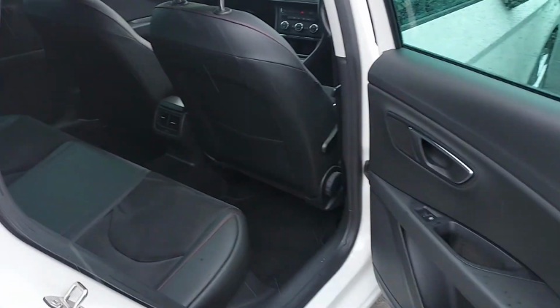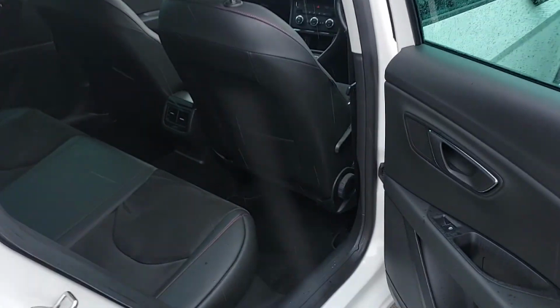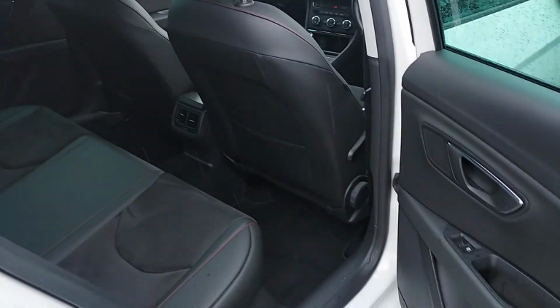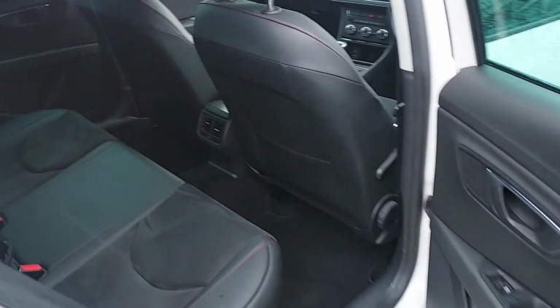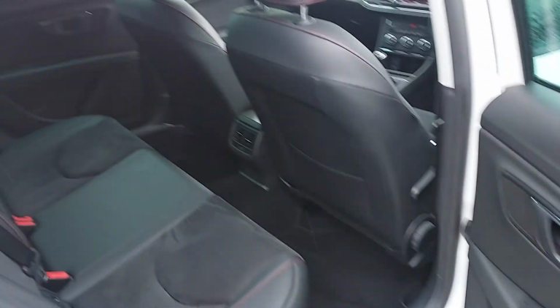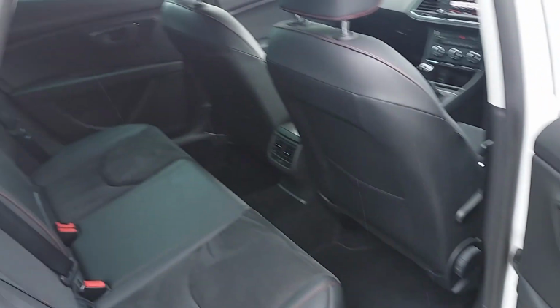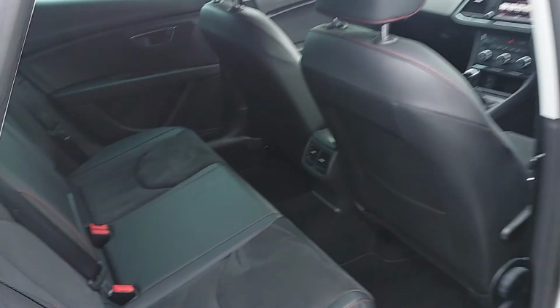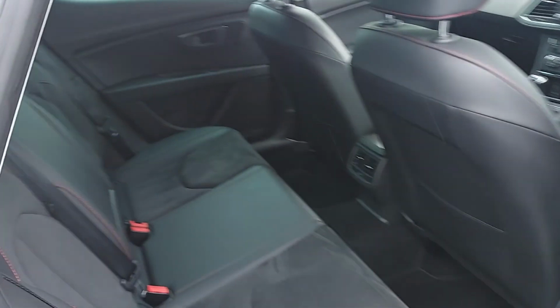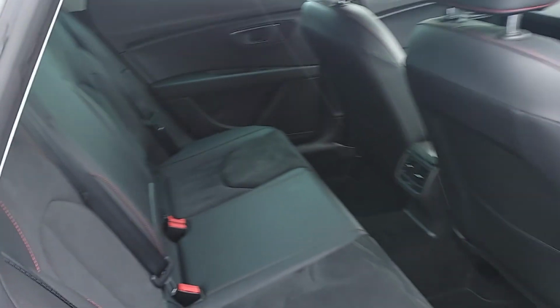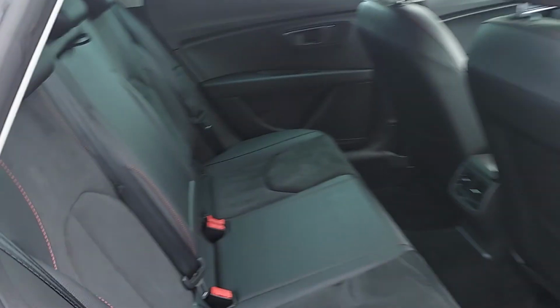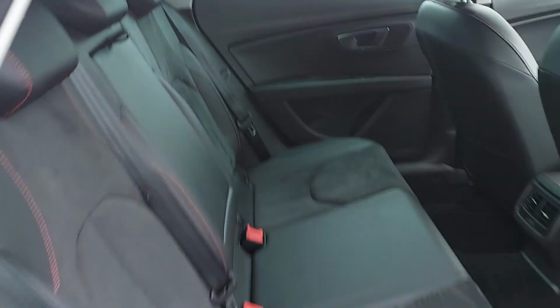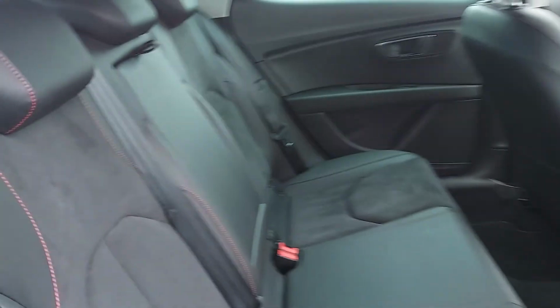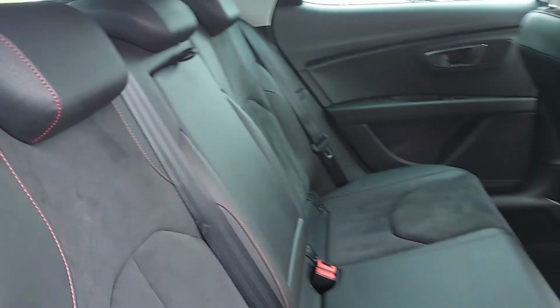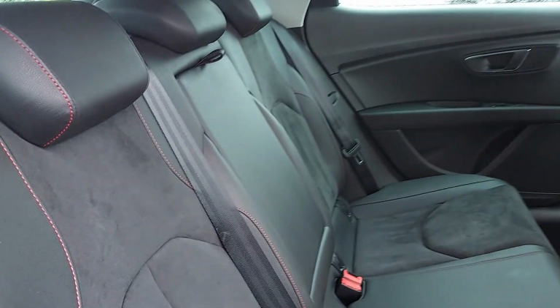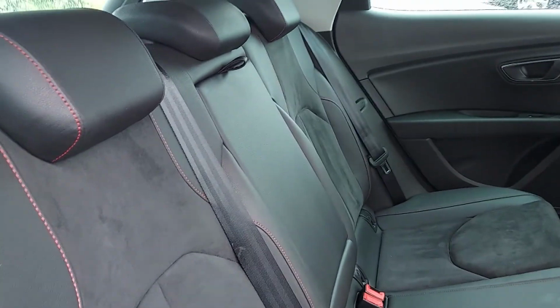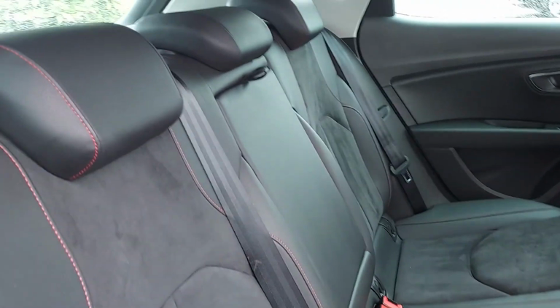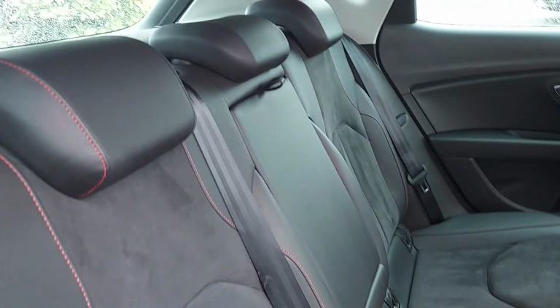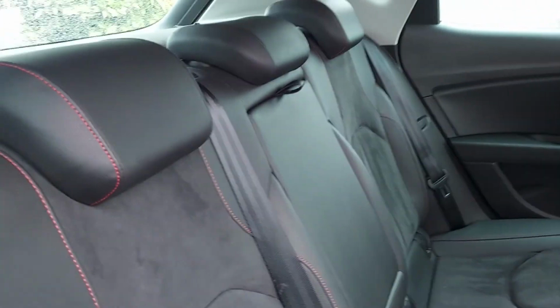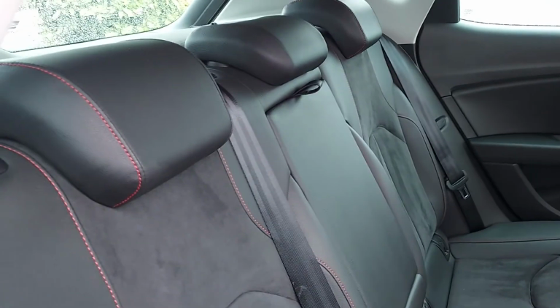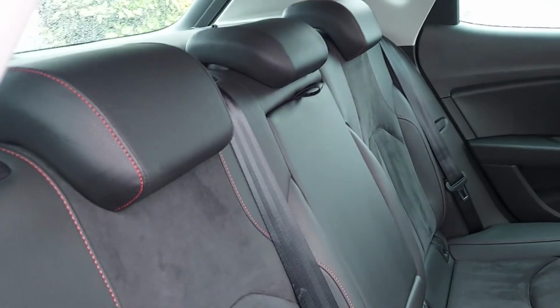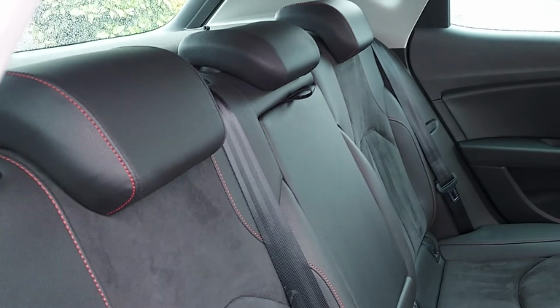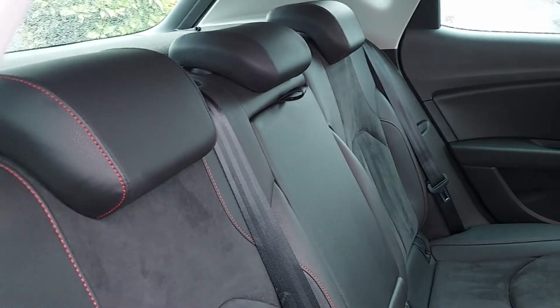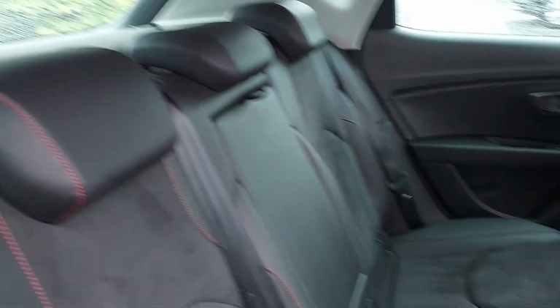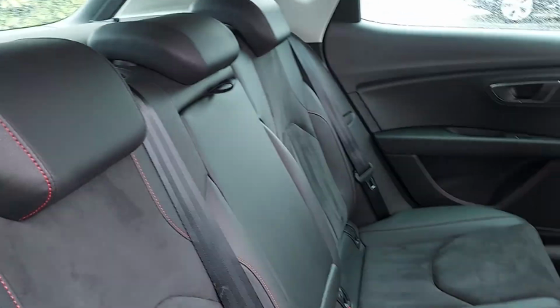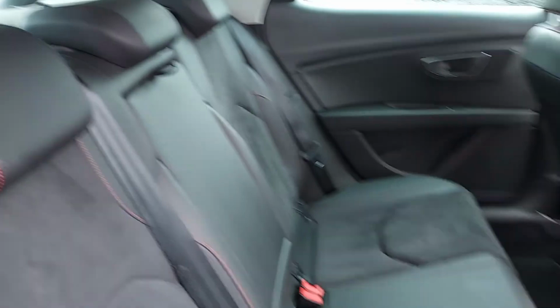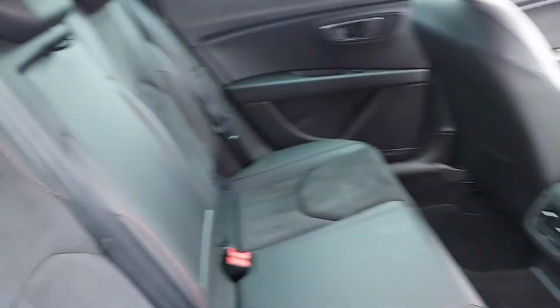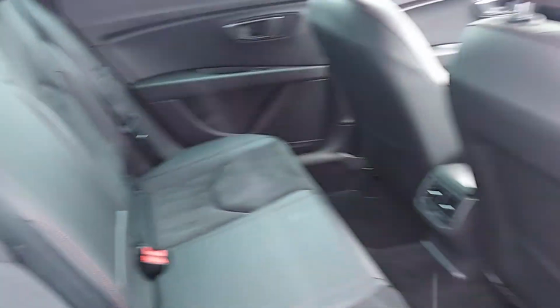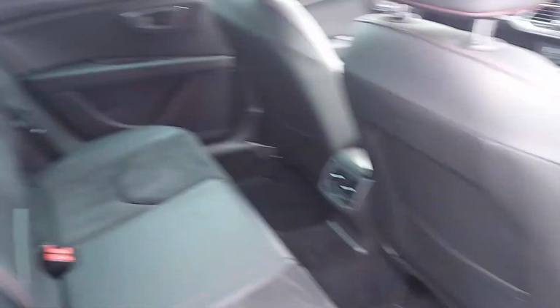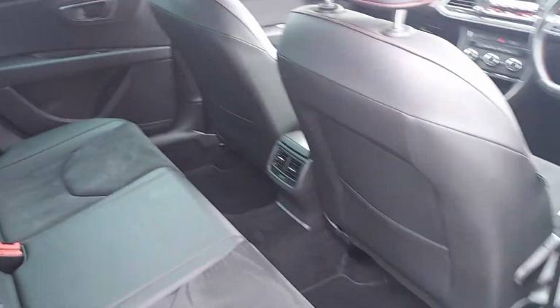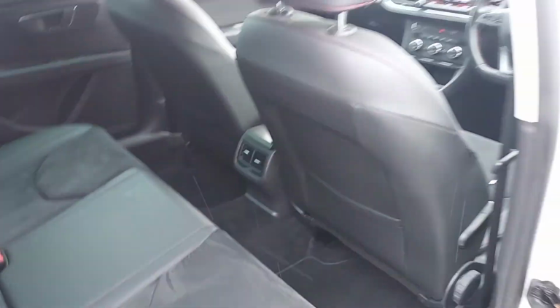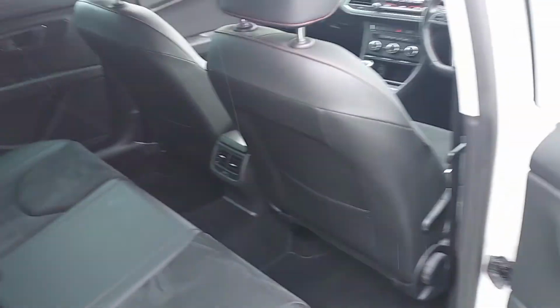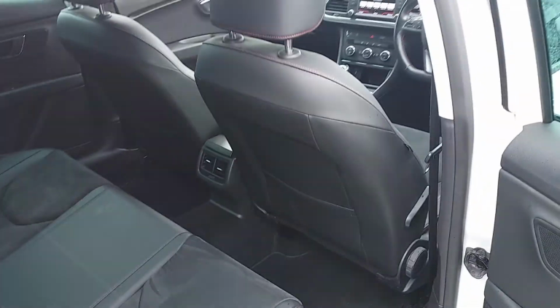Now into the interior of the car folks. This interior is finished in half leather and half Alcantara.